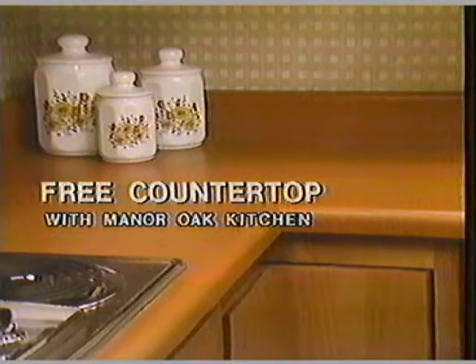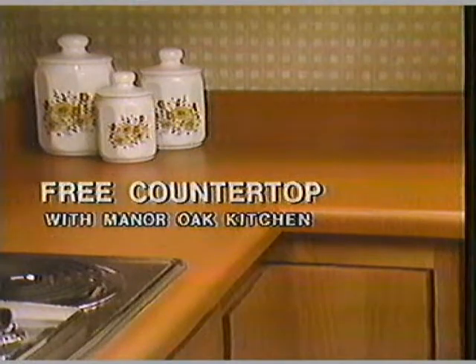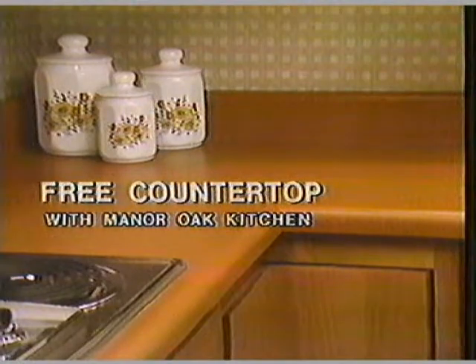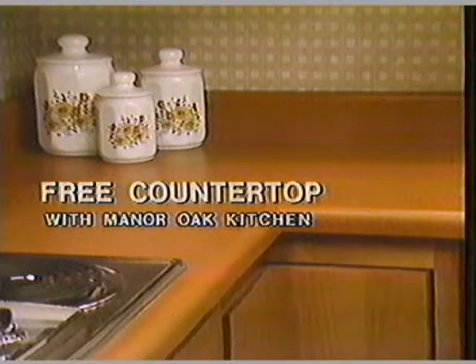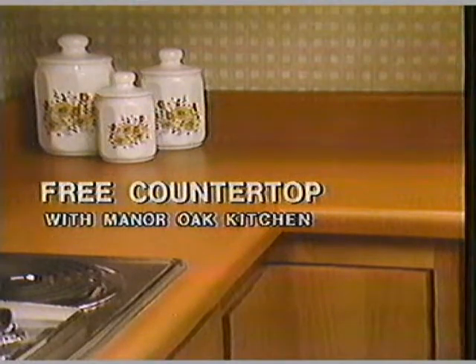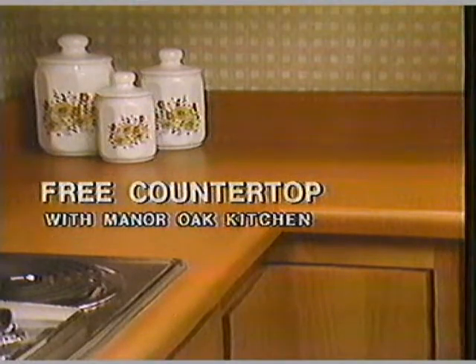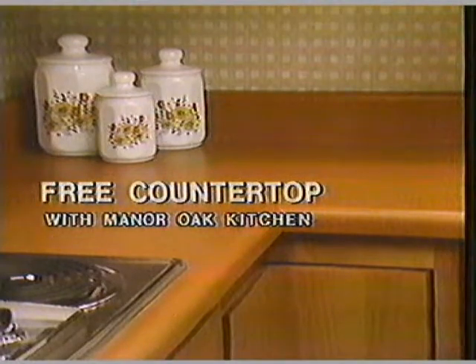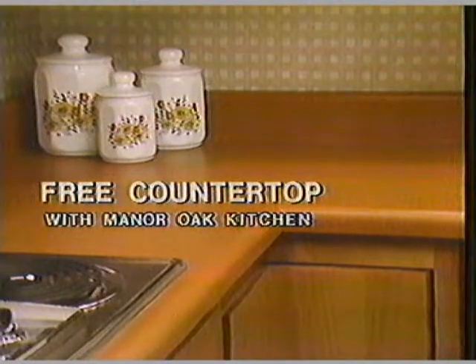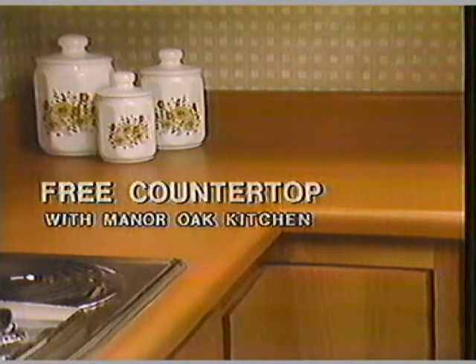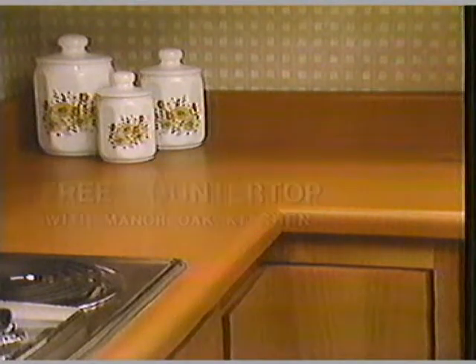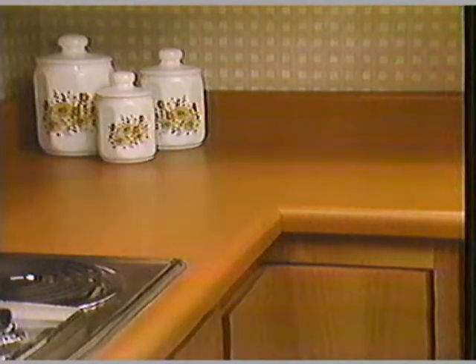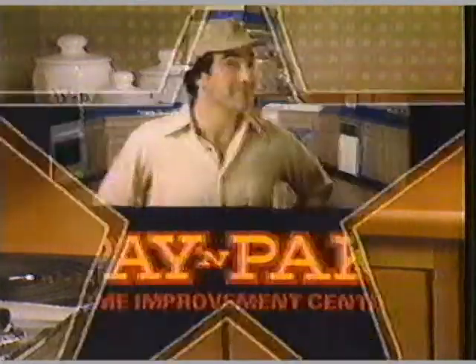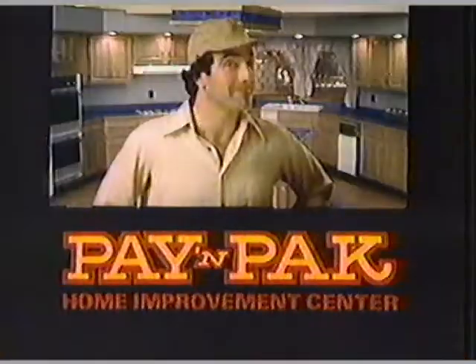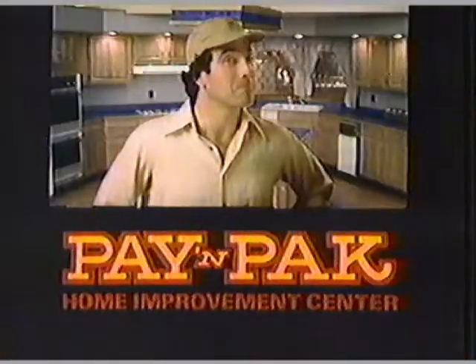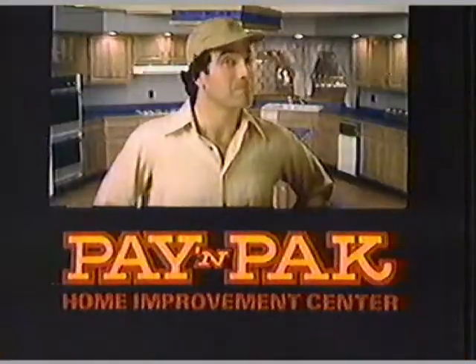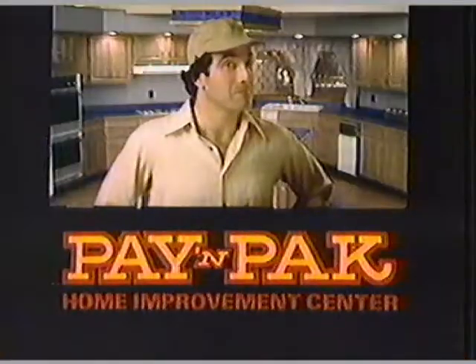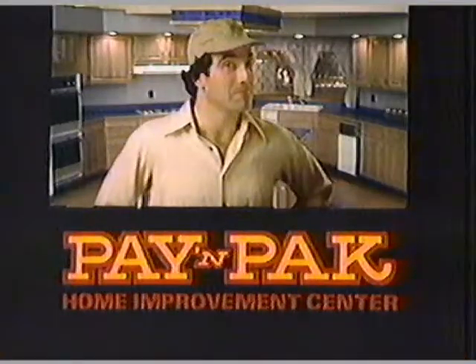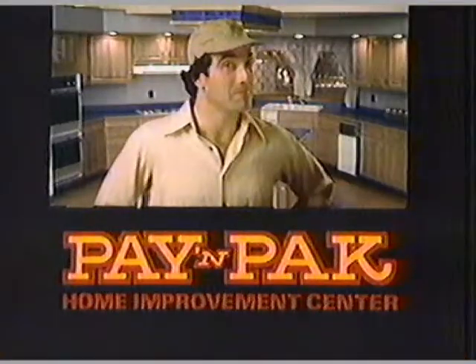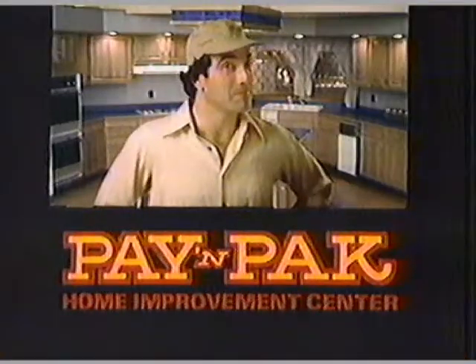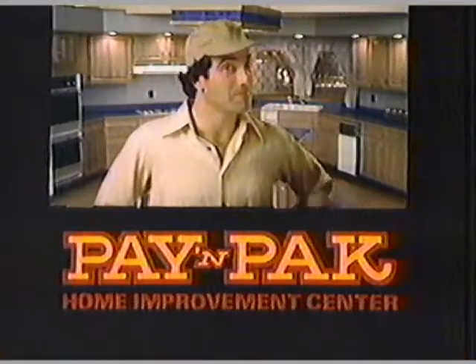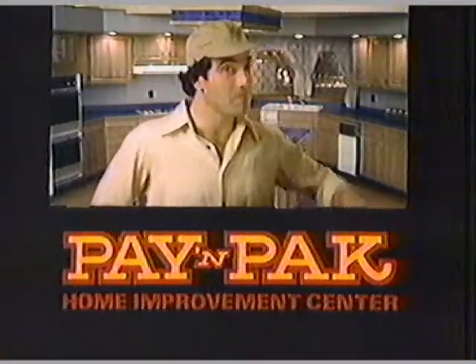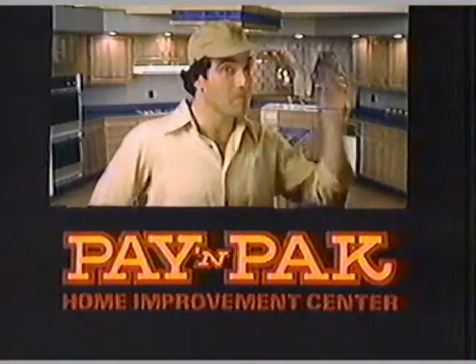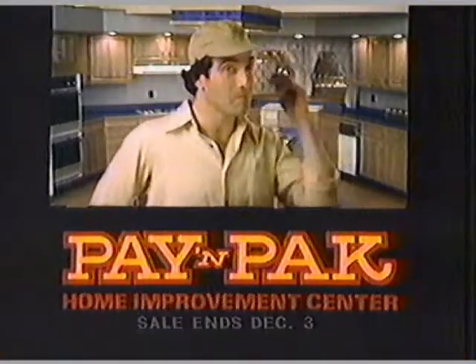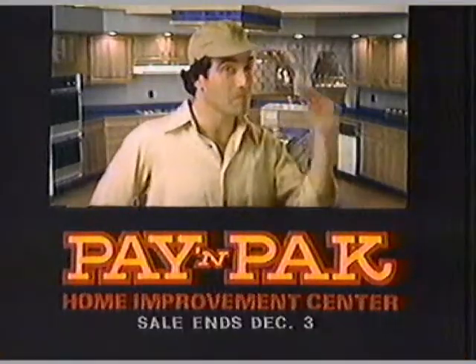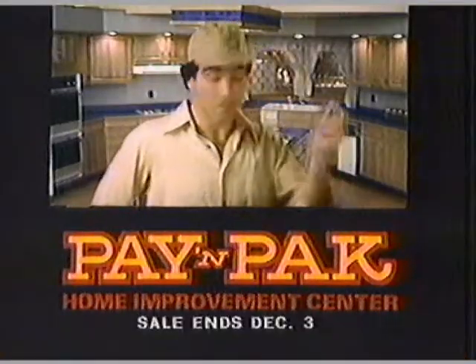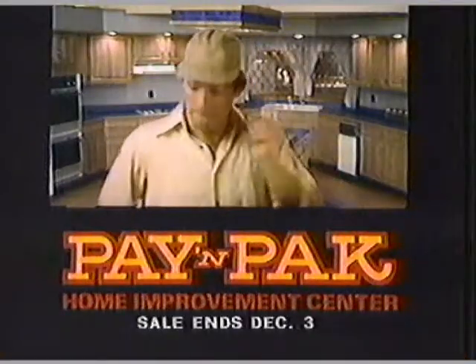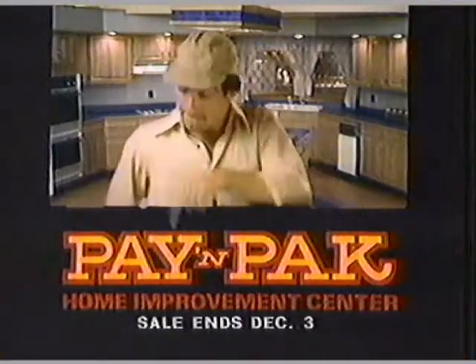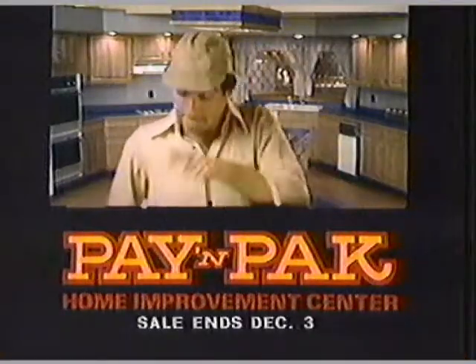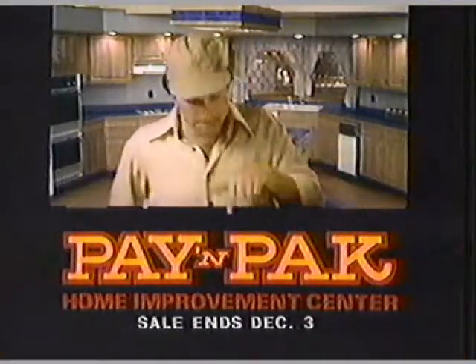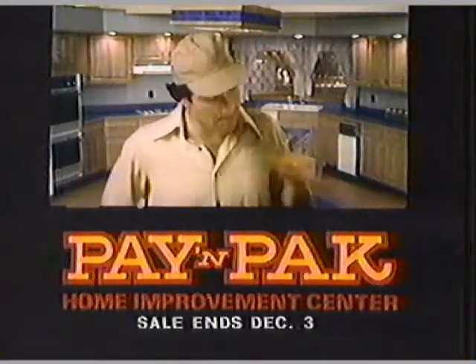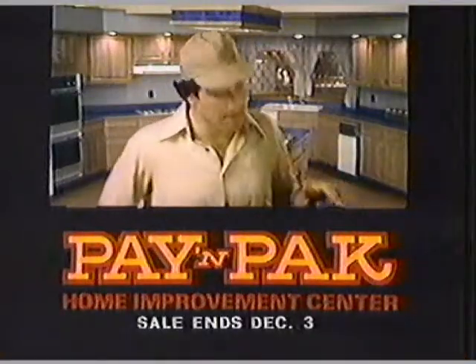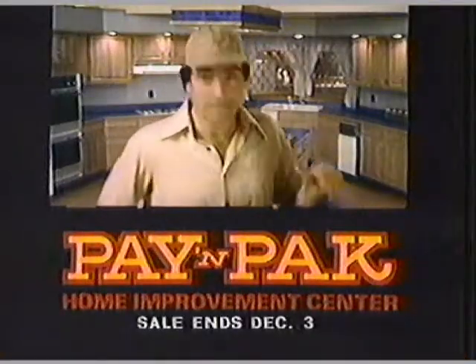Hurry to Pay & Pack now! Want a brand new kitchen? It's a snap! We're Pay & Pack!